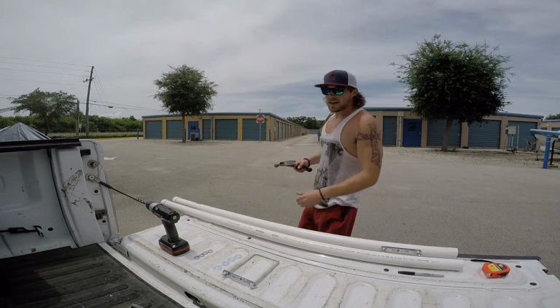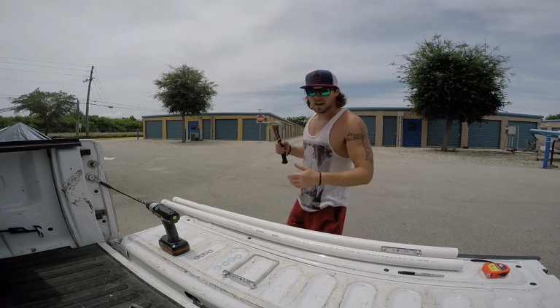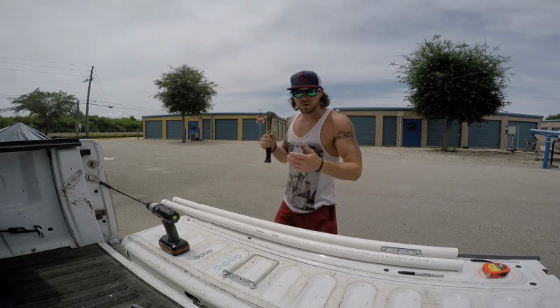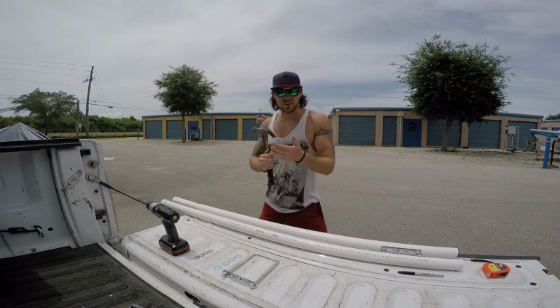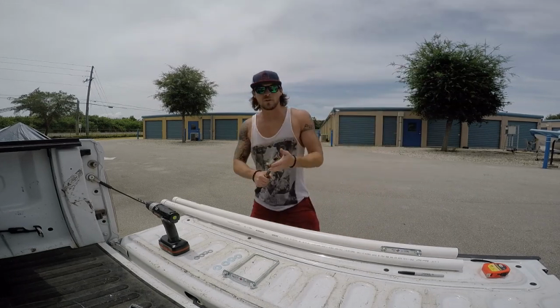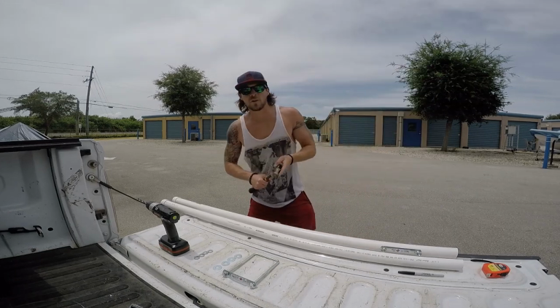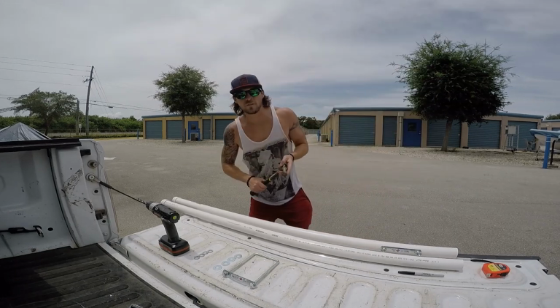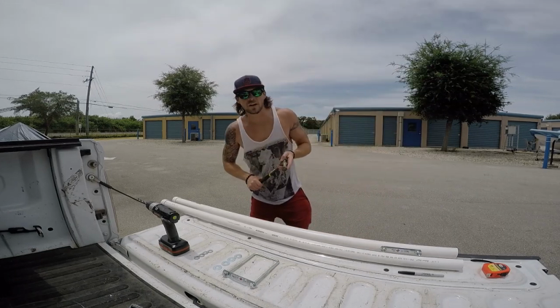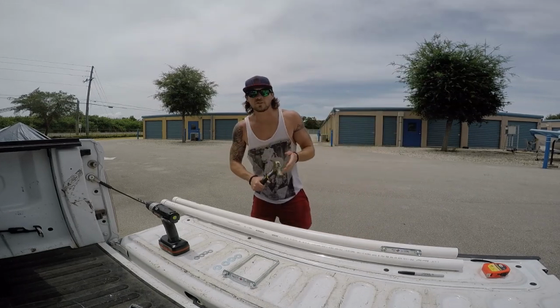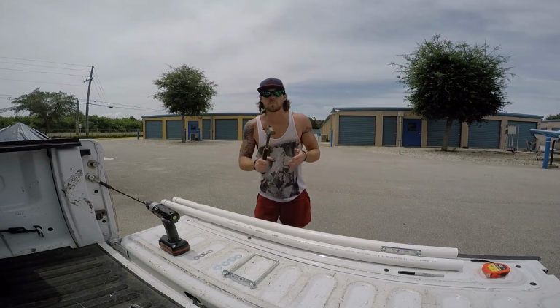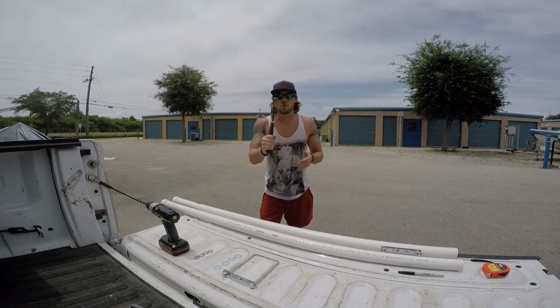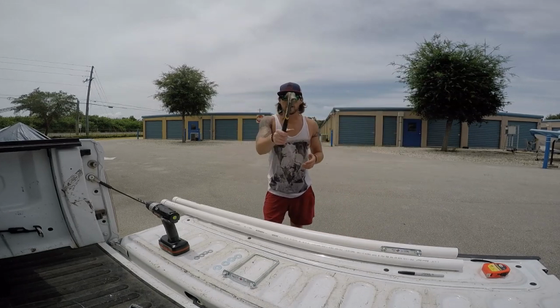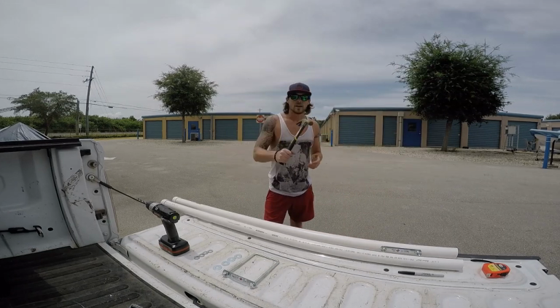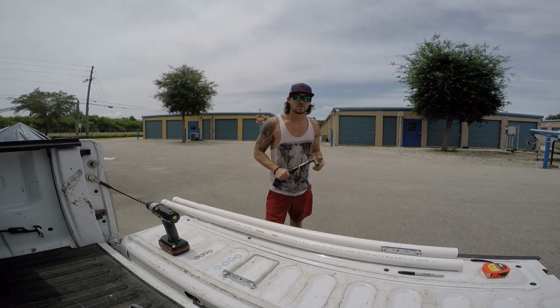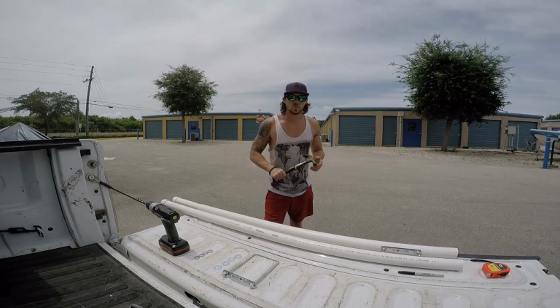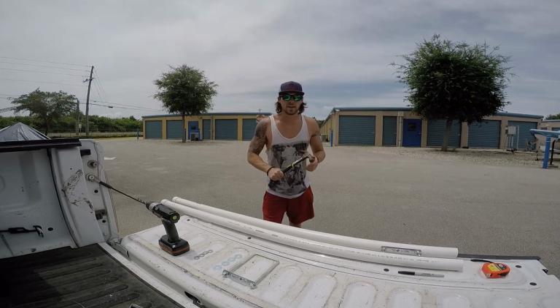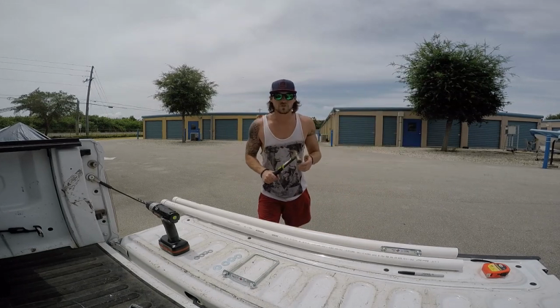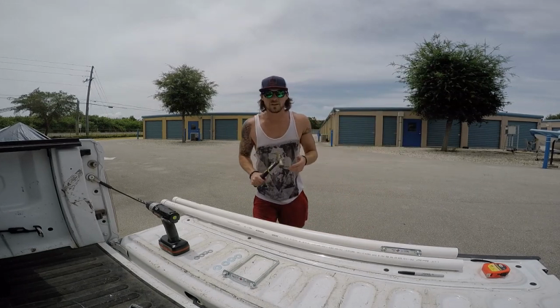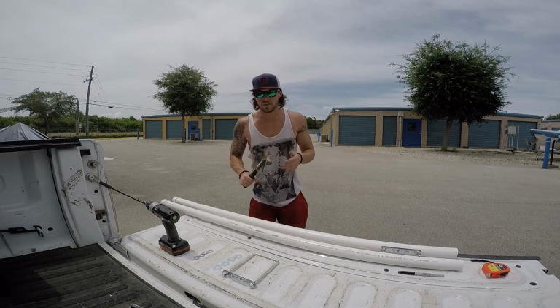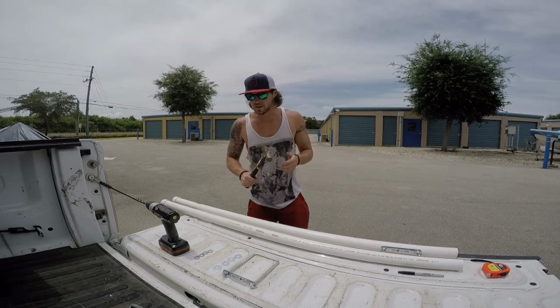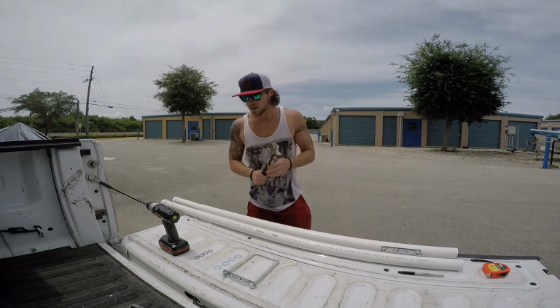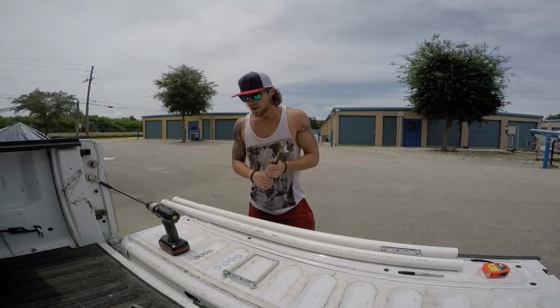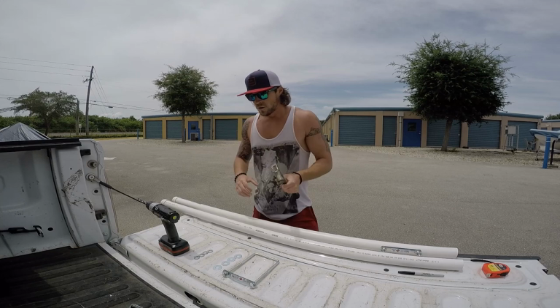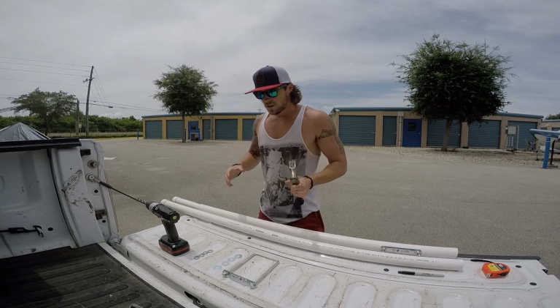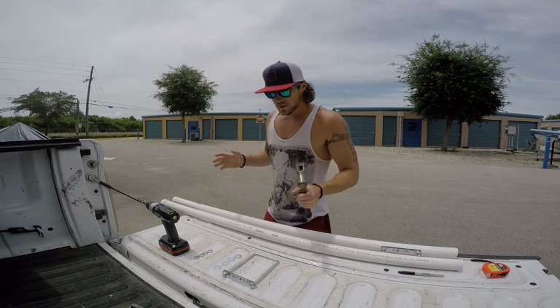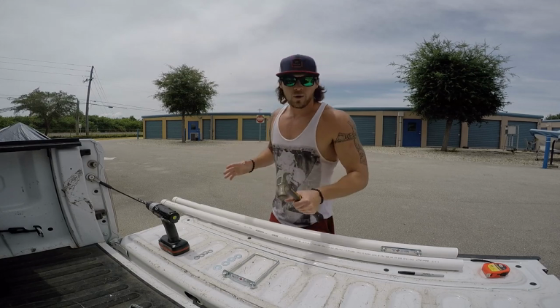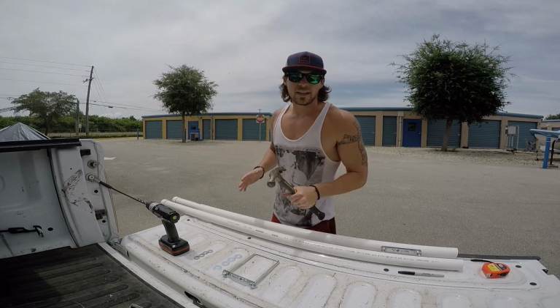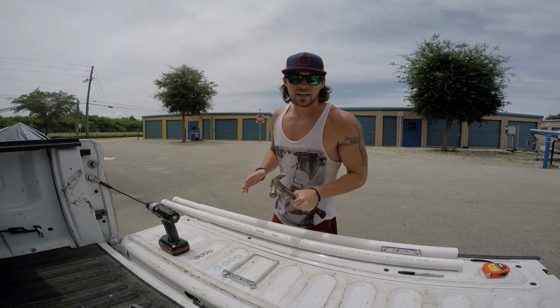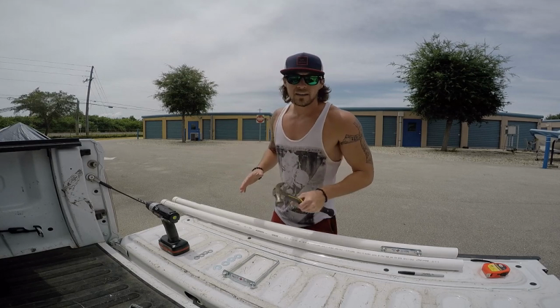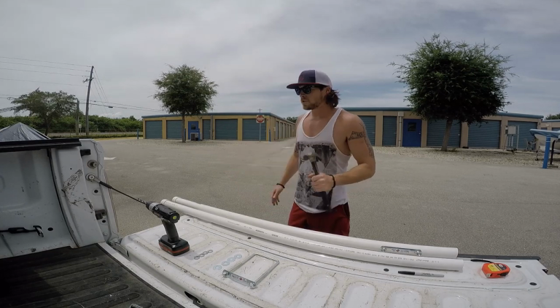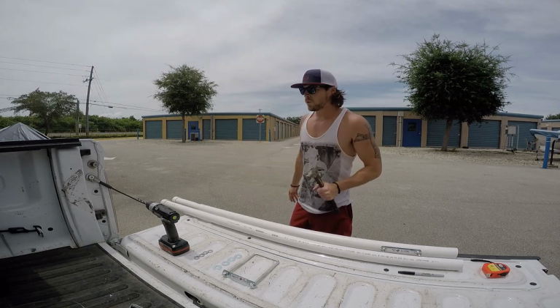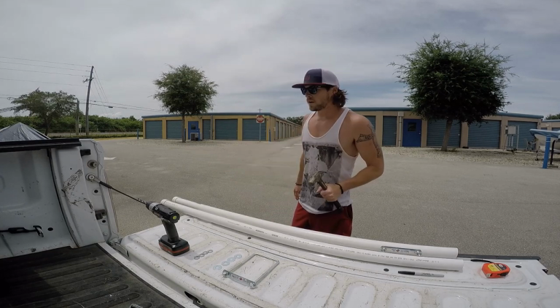Hey, what's going on friends? It's your boy Toolman Trev here. Ready to get your boy.